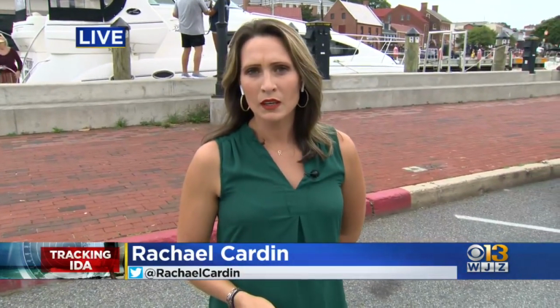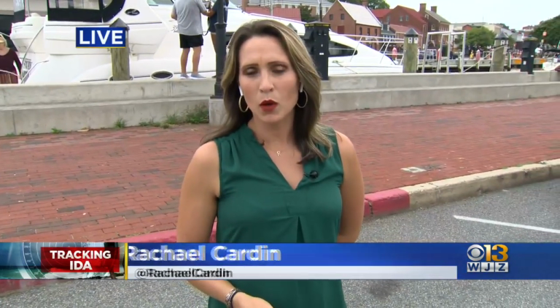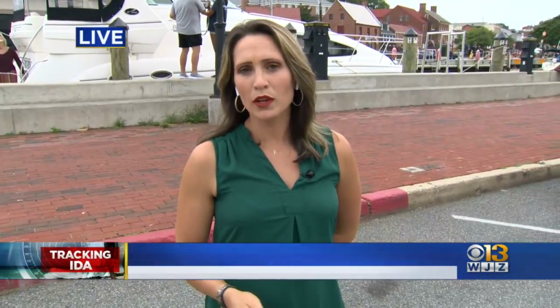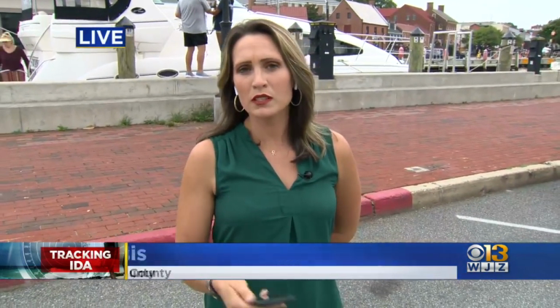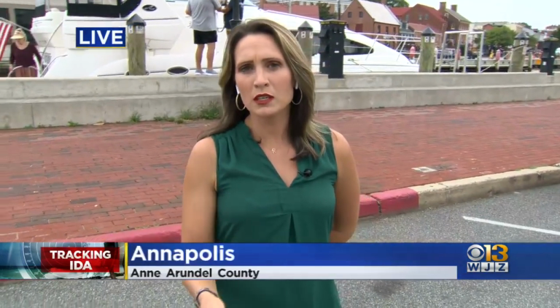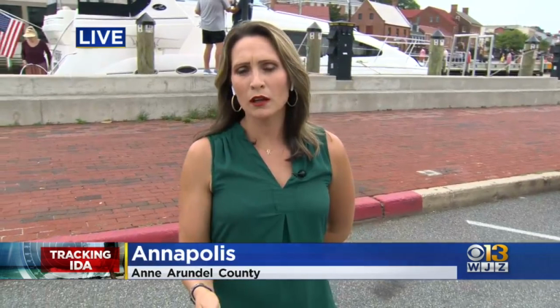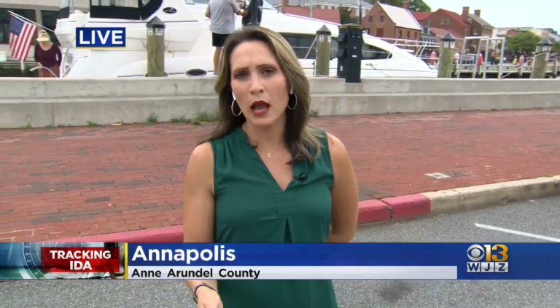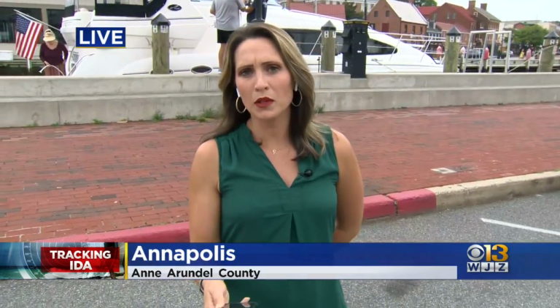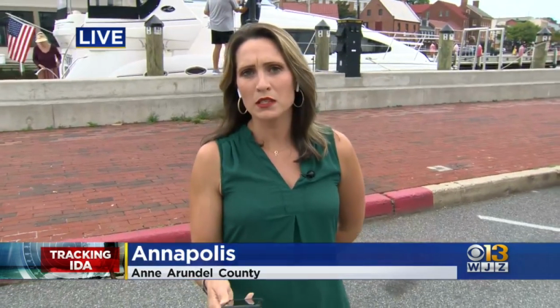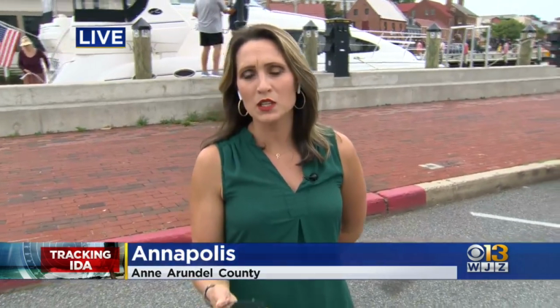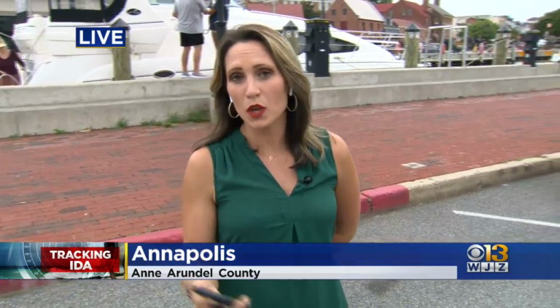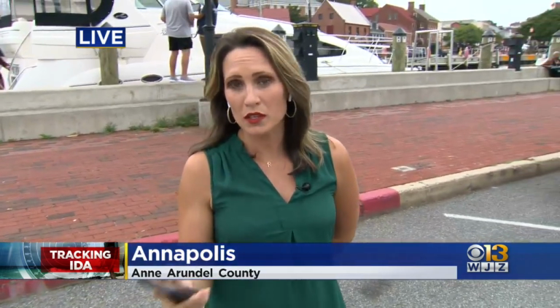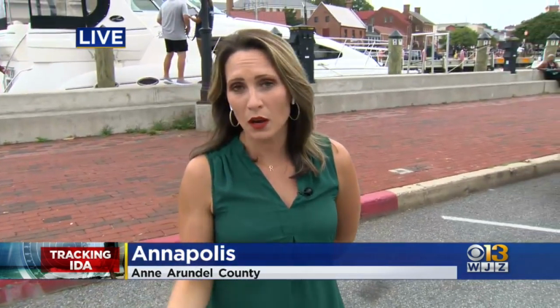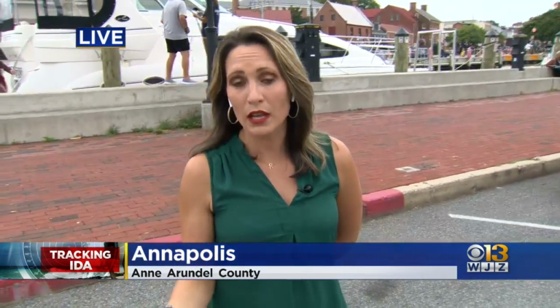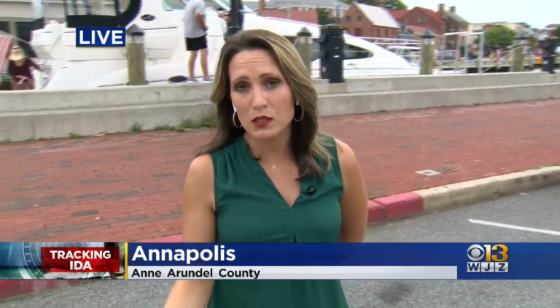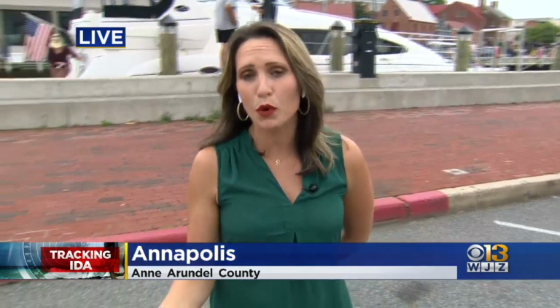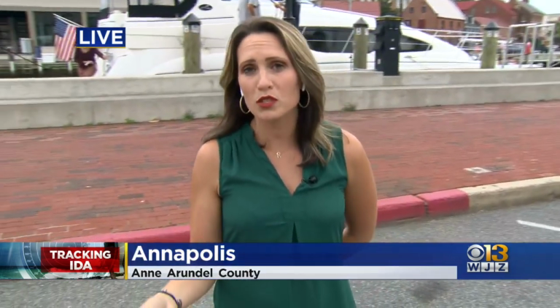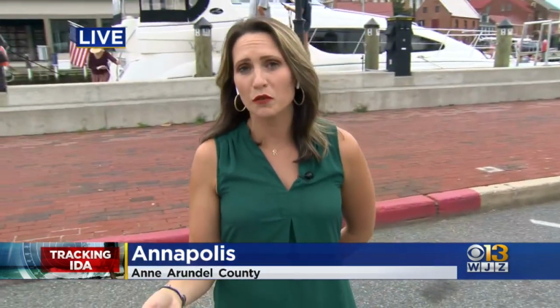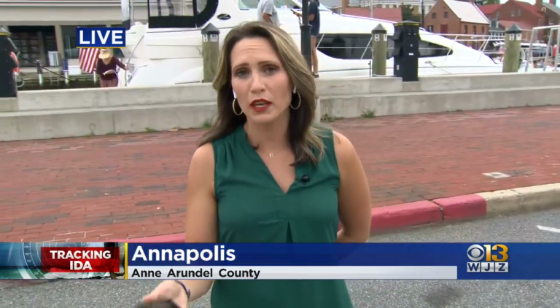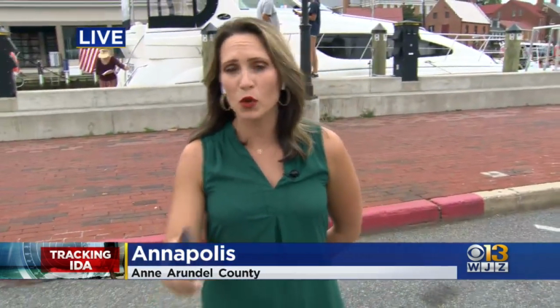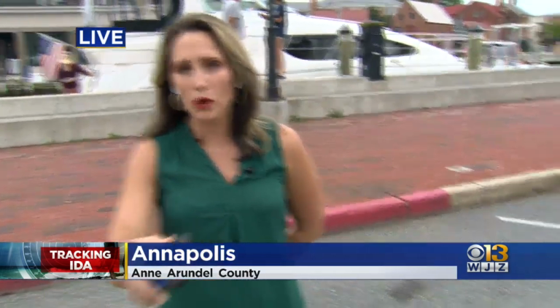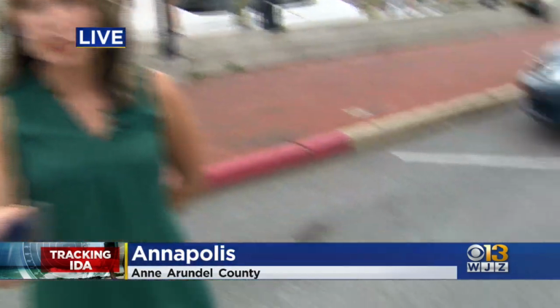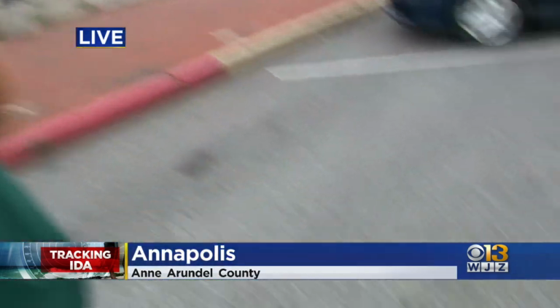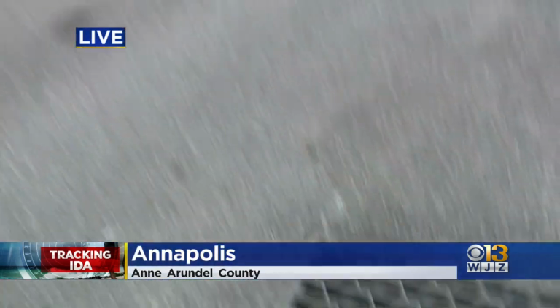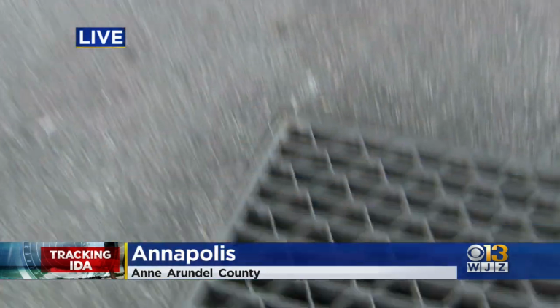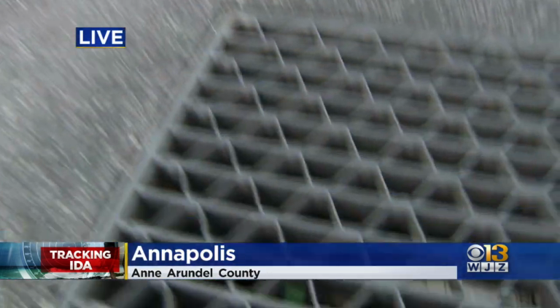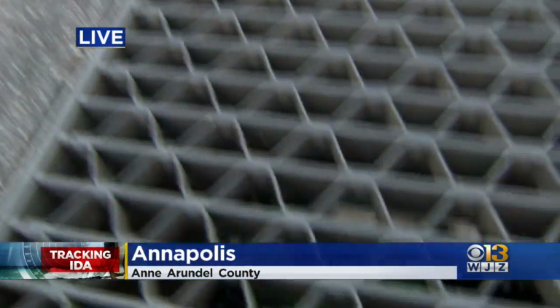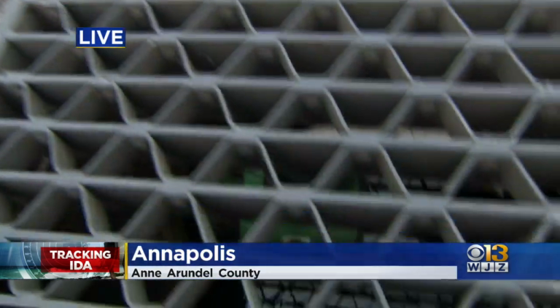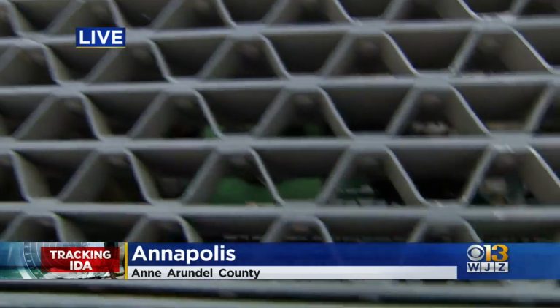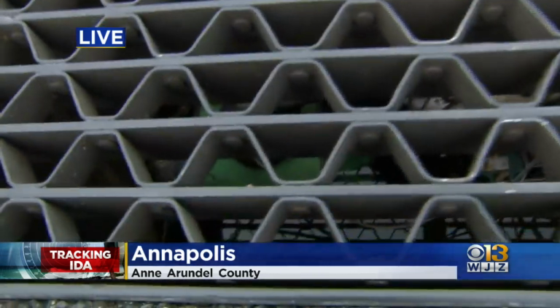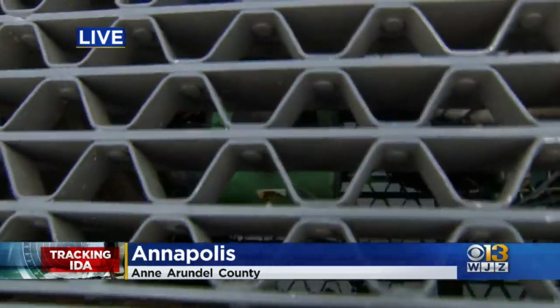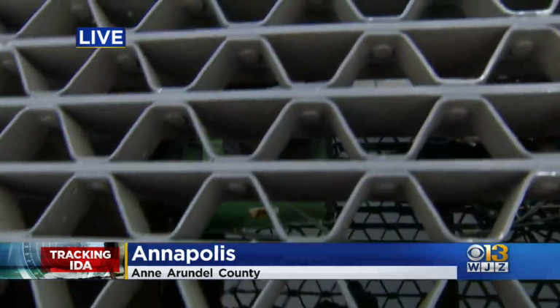We're here at City Dock in Annapolis, Denise. We know this area is prone to flooding, so I want to show you some of the things the city has done to prepare.